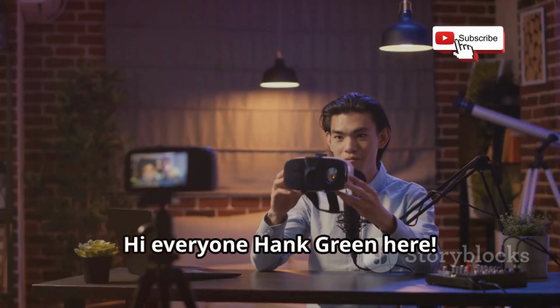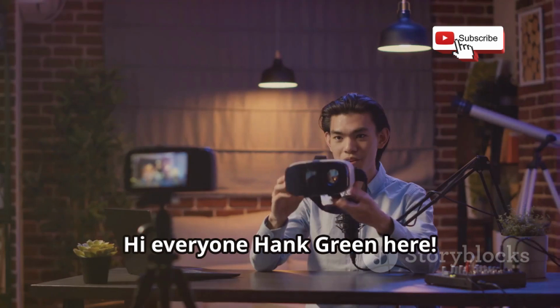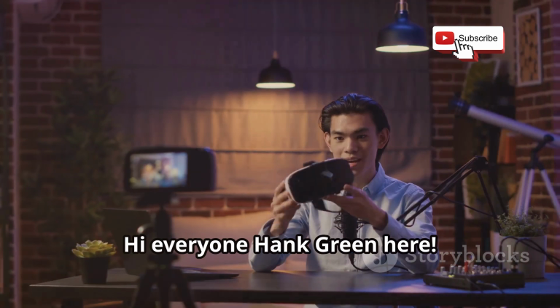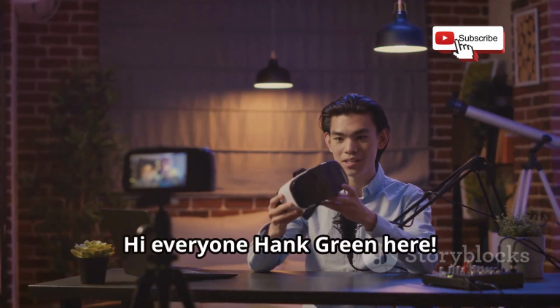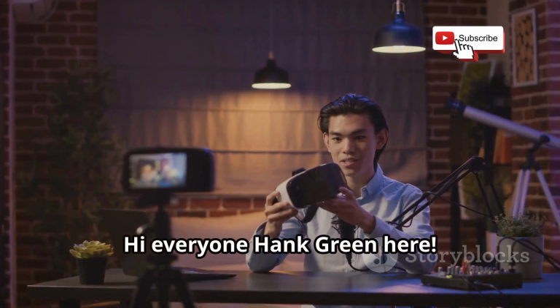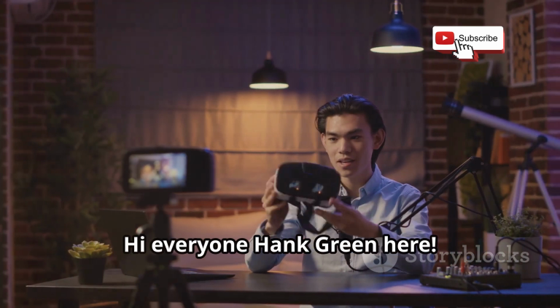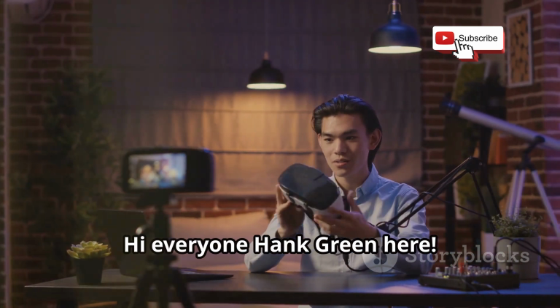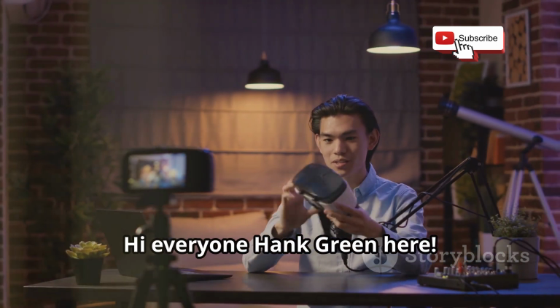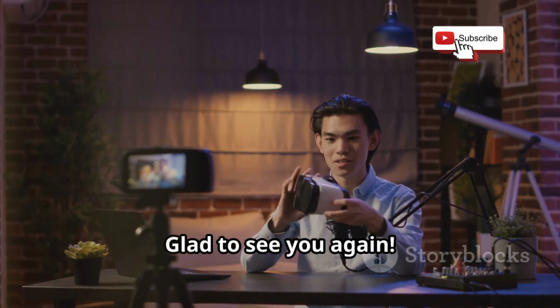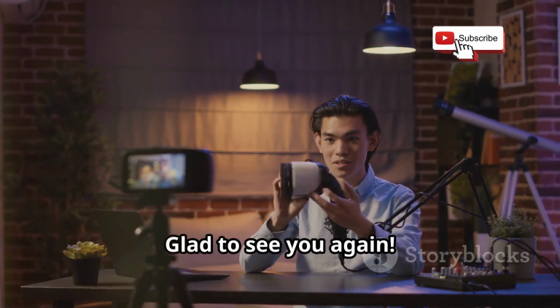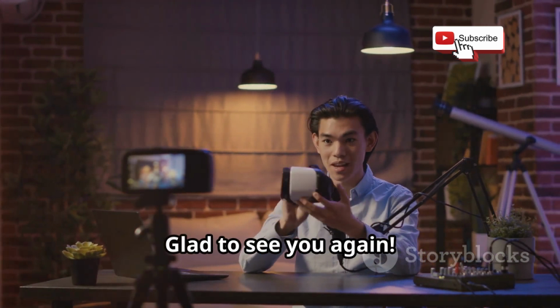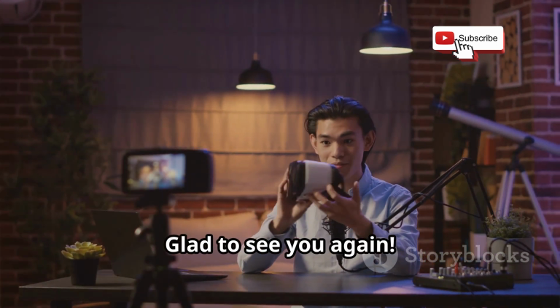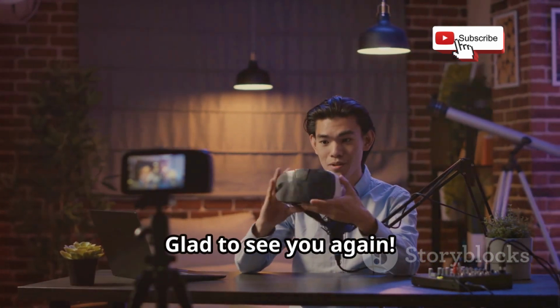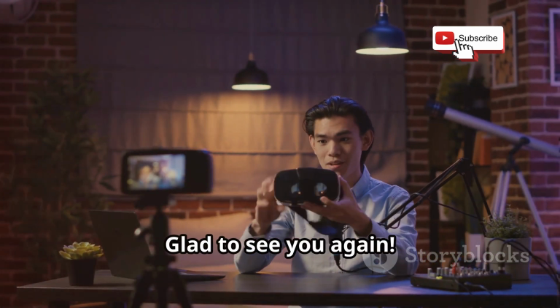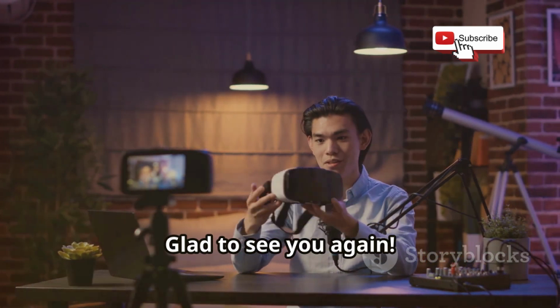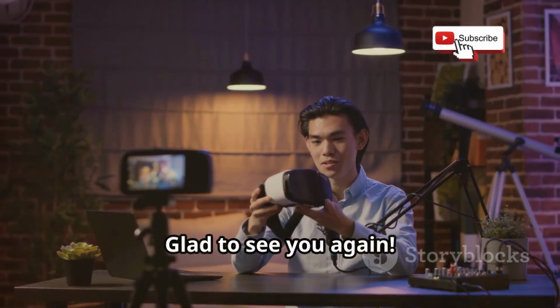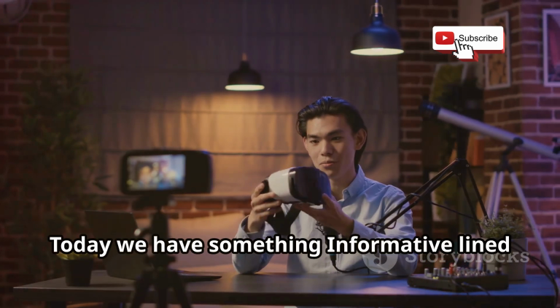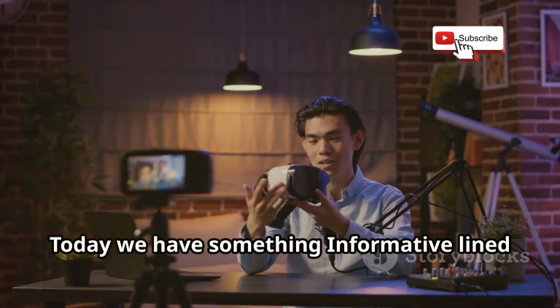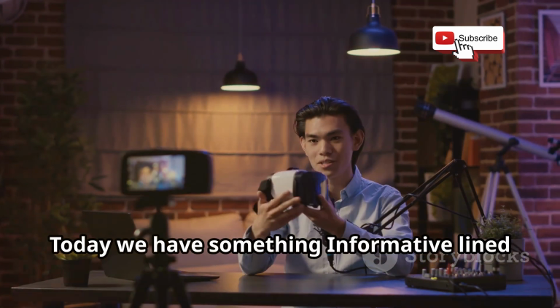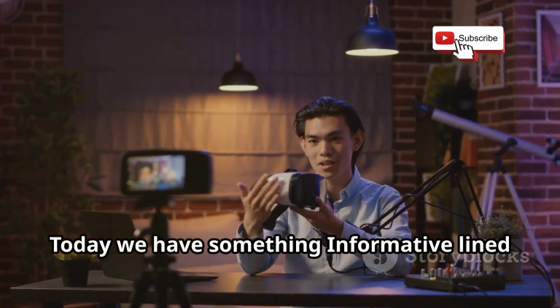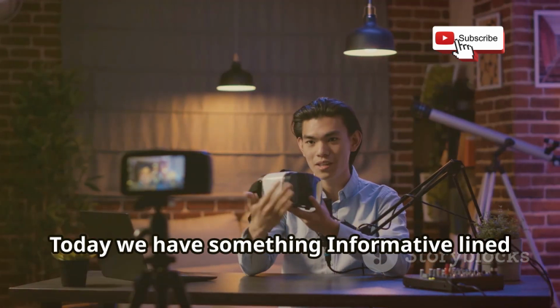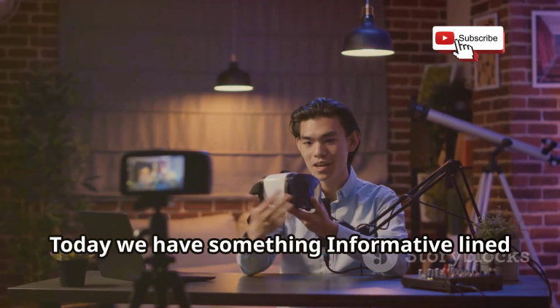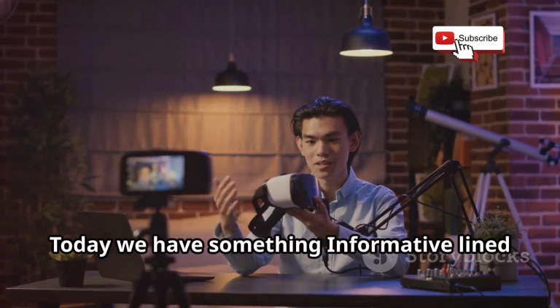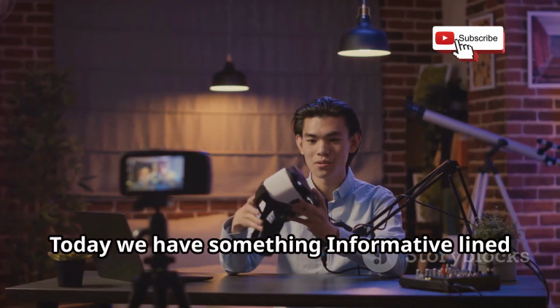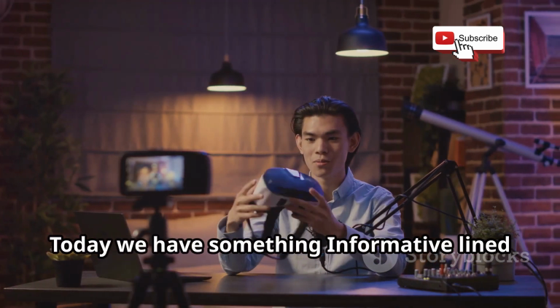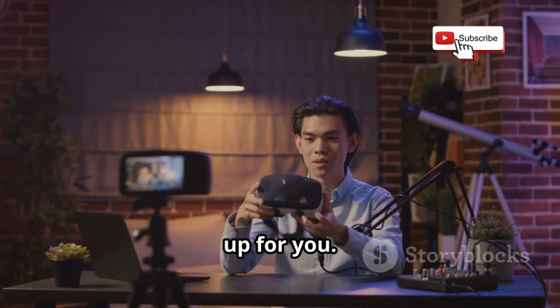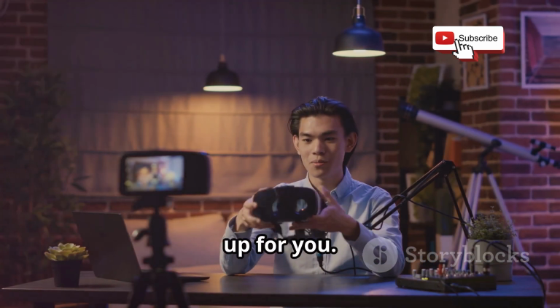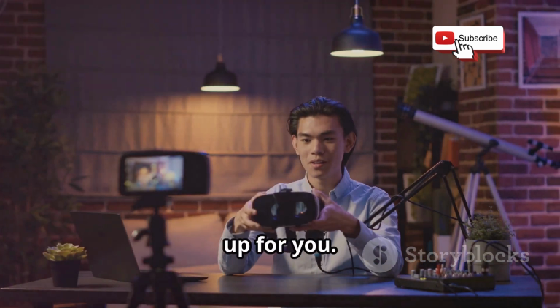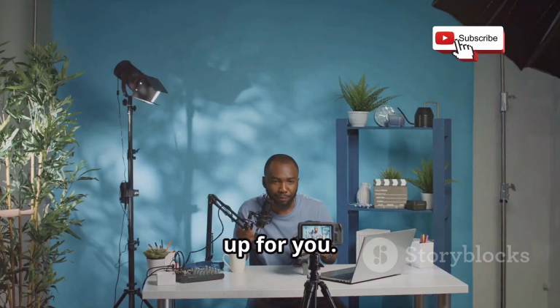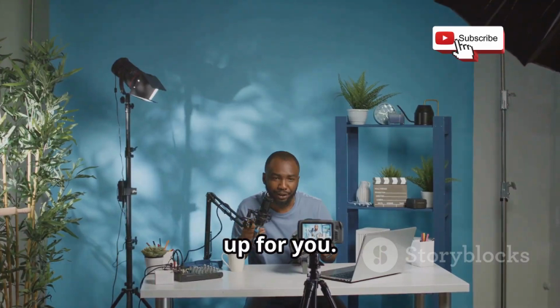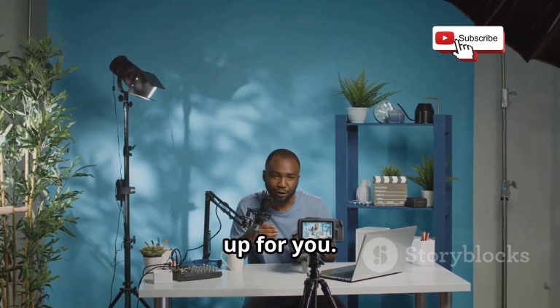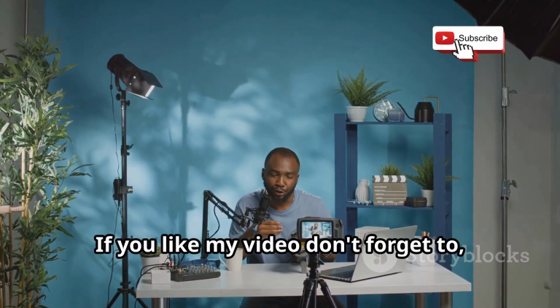Hi everyone, Hank Green here. Glad to see you again. Today we have something informative lined up for you.